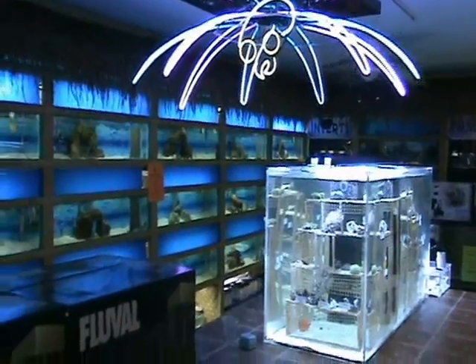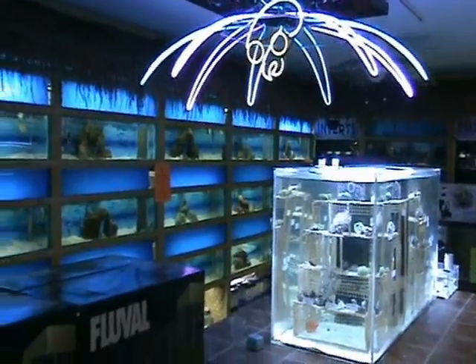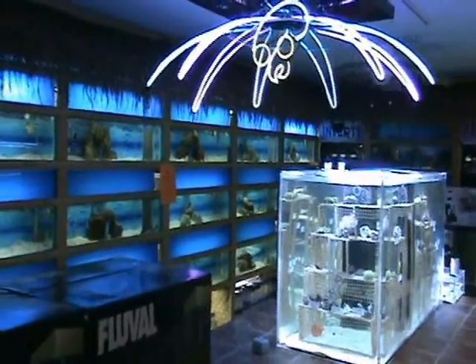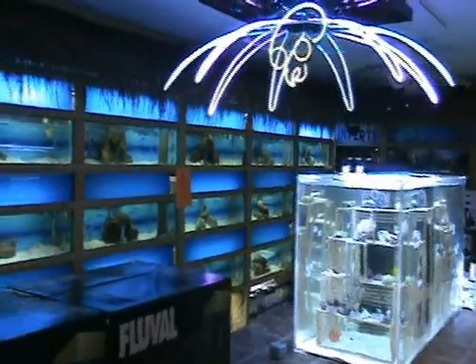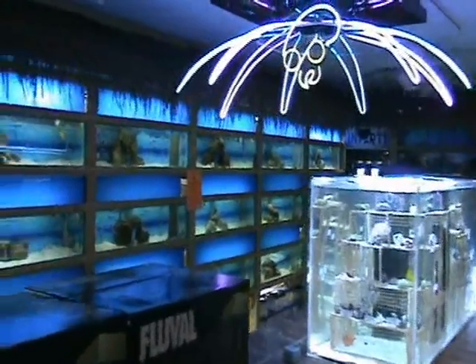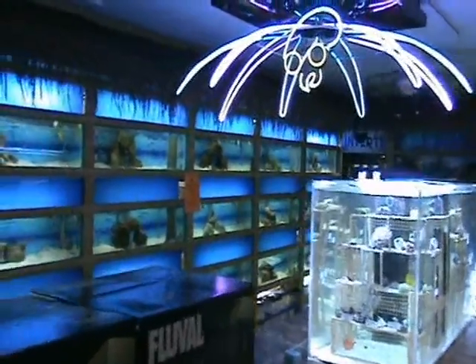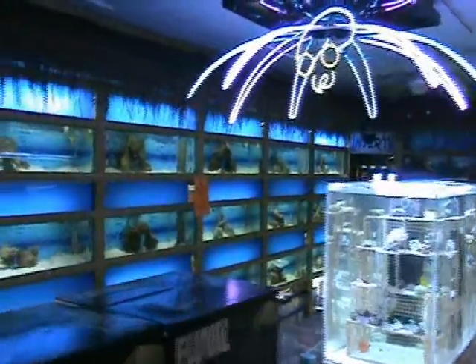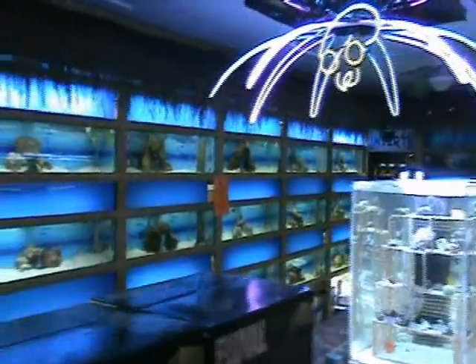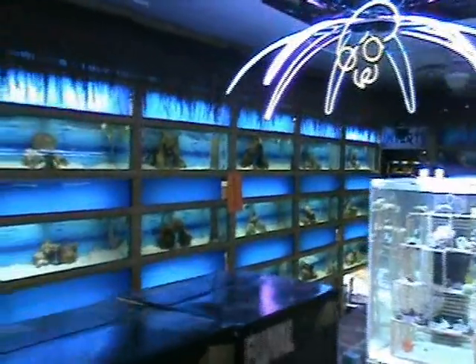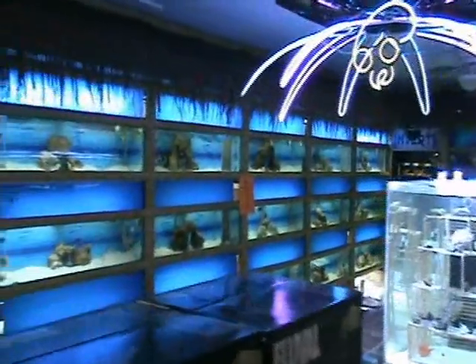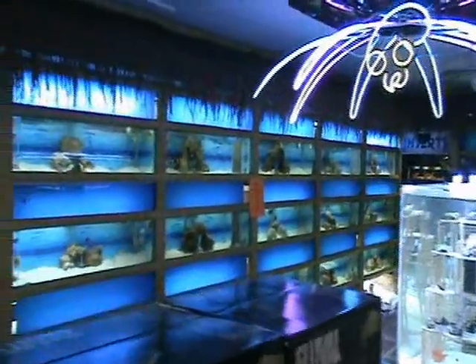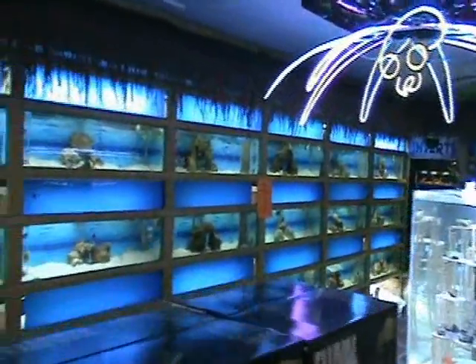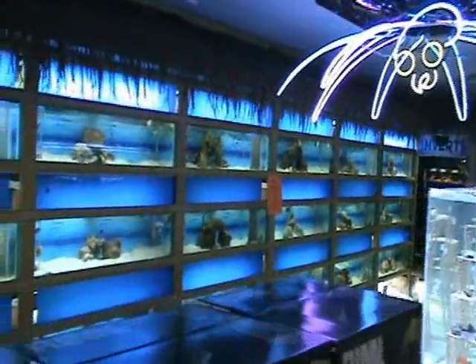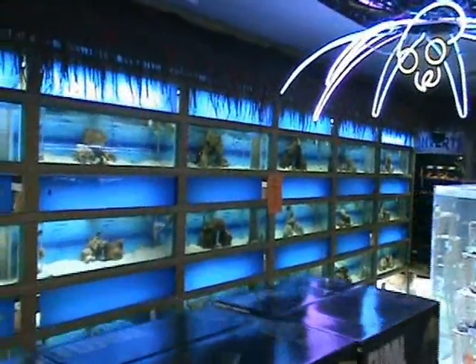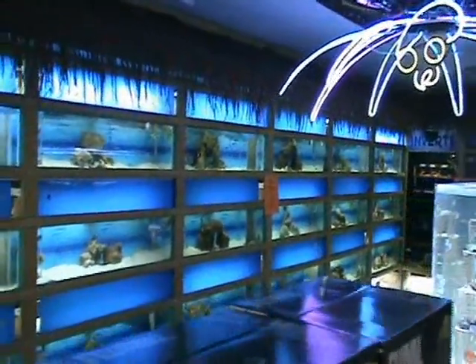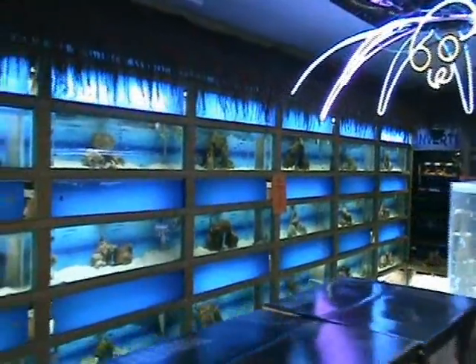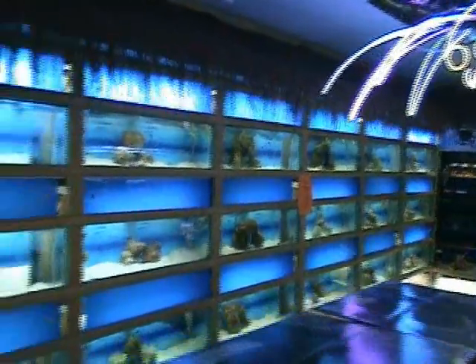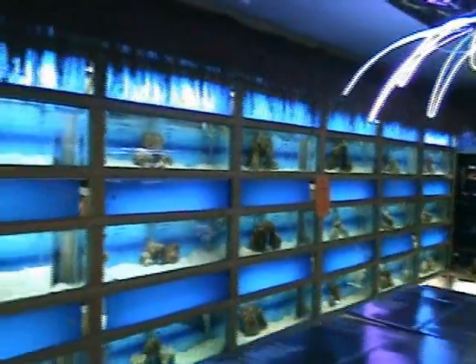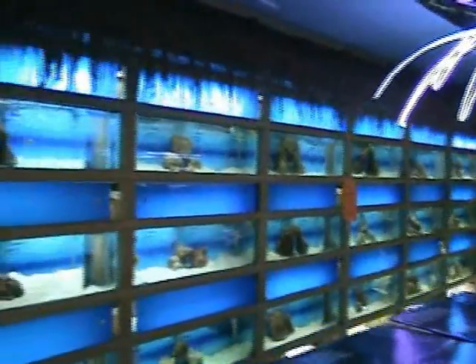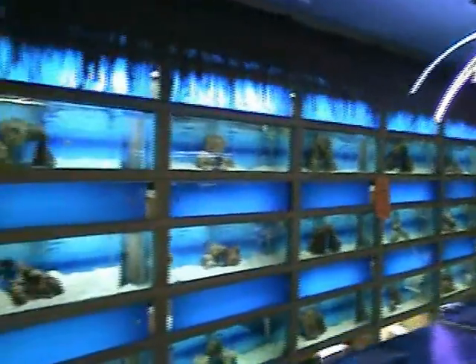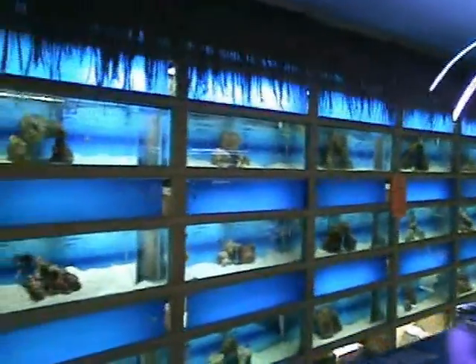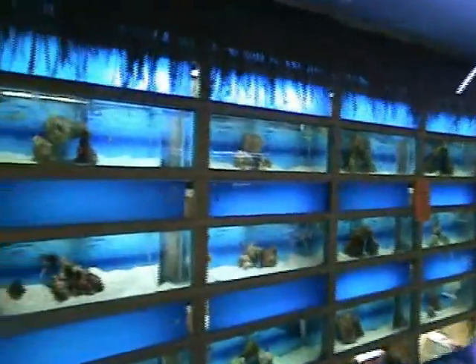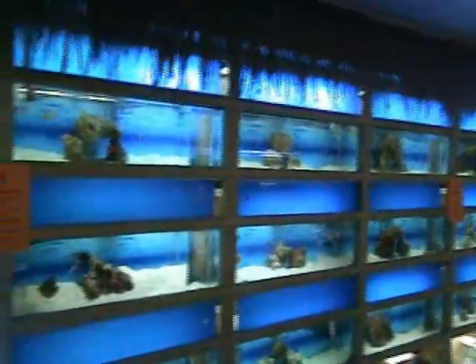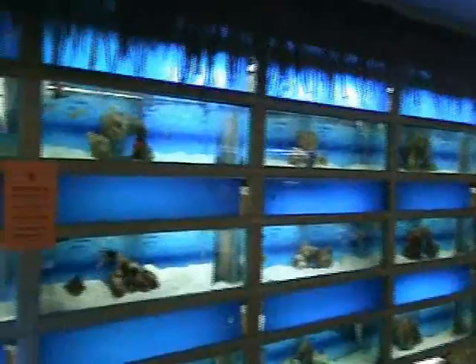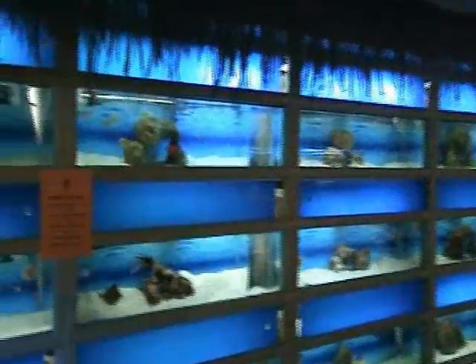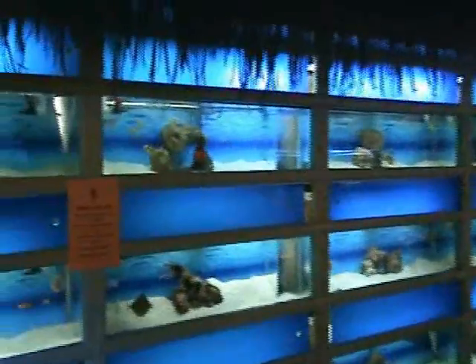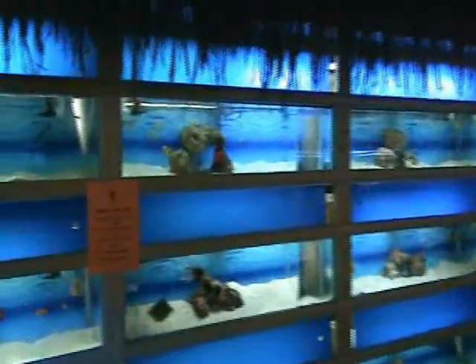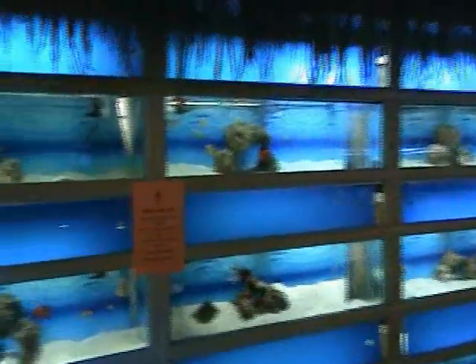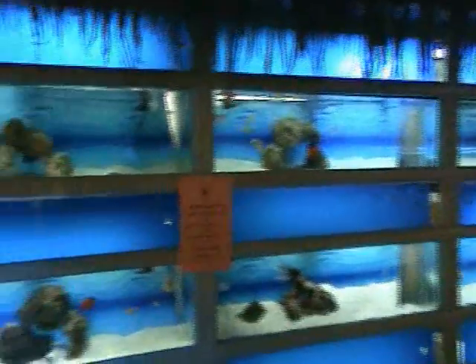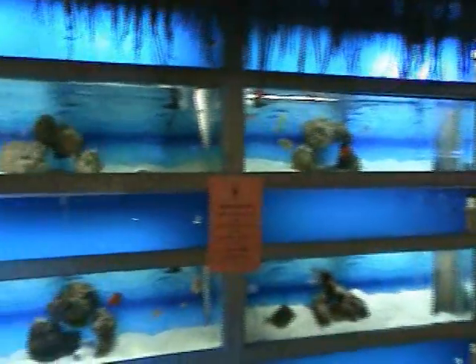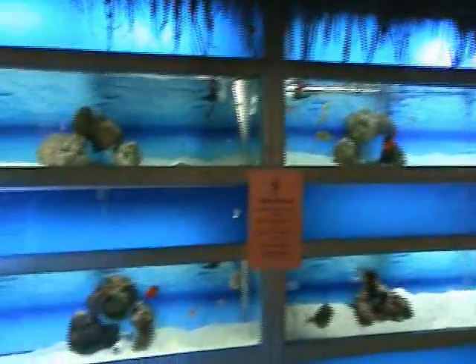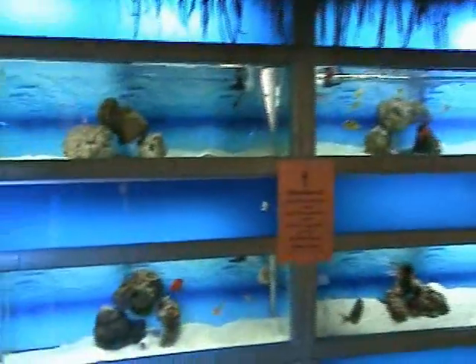Hey there everybody, thanks for stopping by. Check out our new video inventory update — we just got a beautiful saltwater shipment in from all around the world.